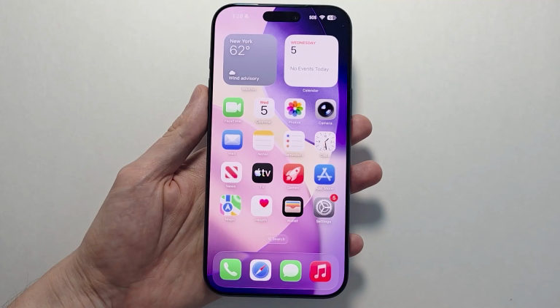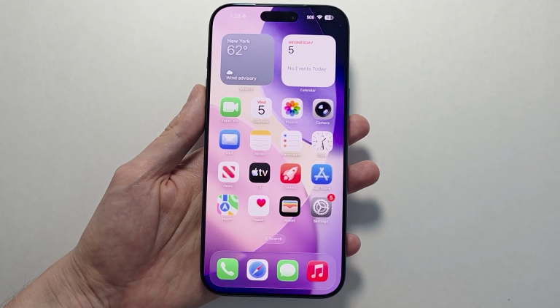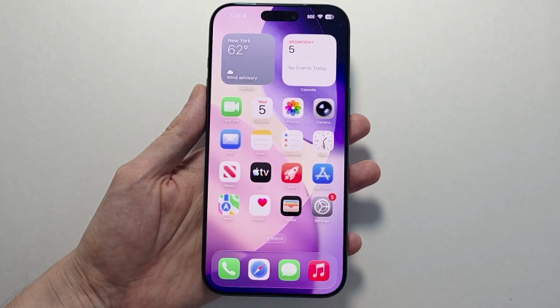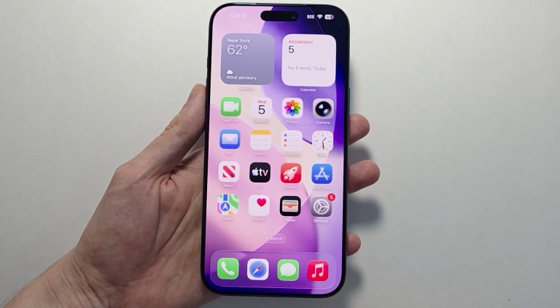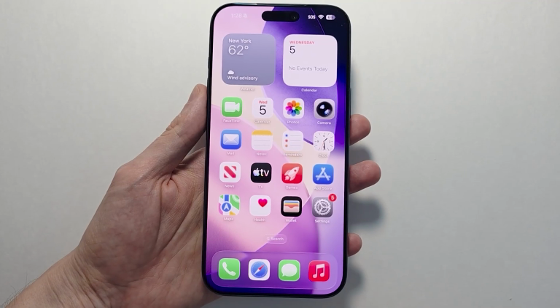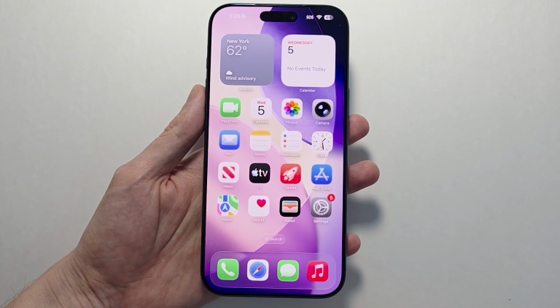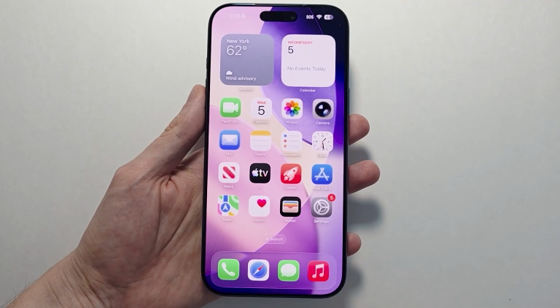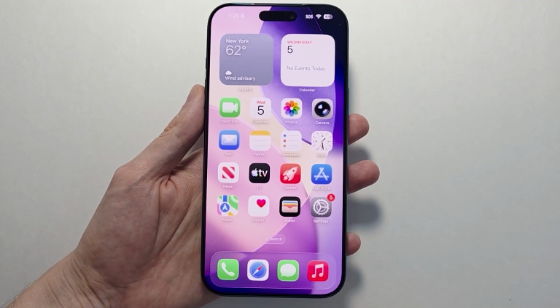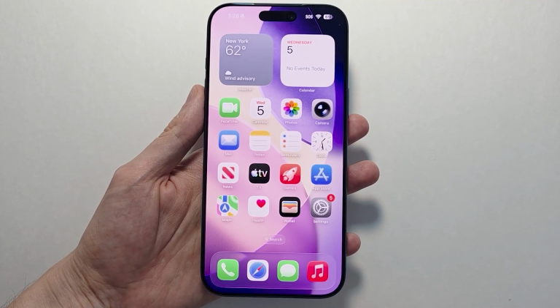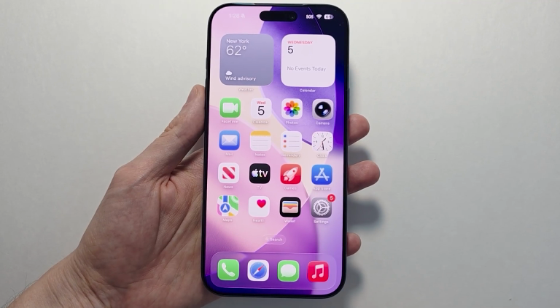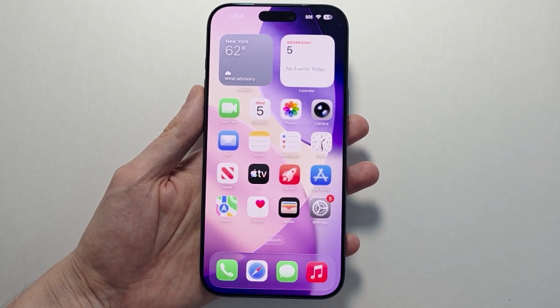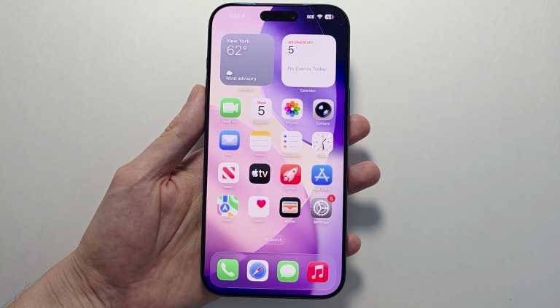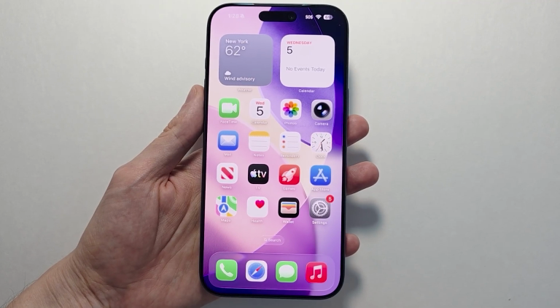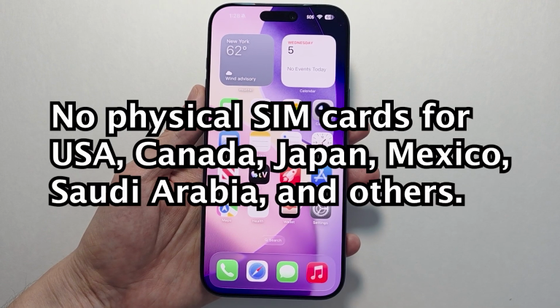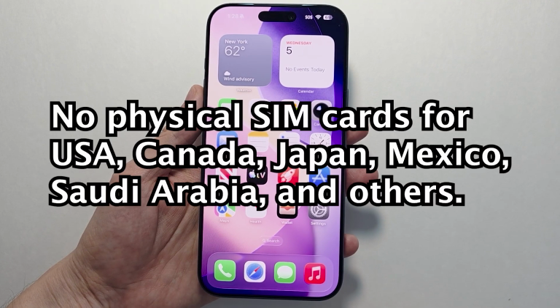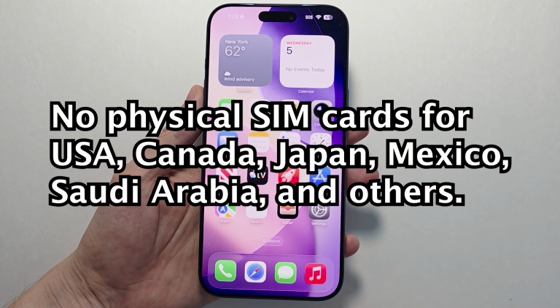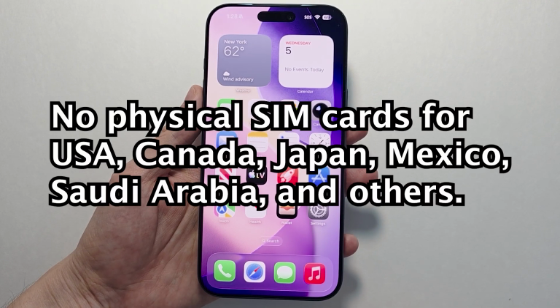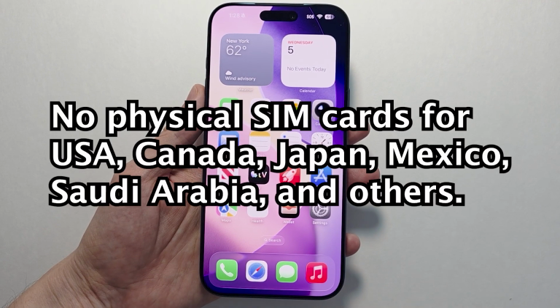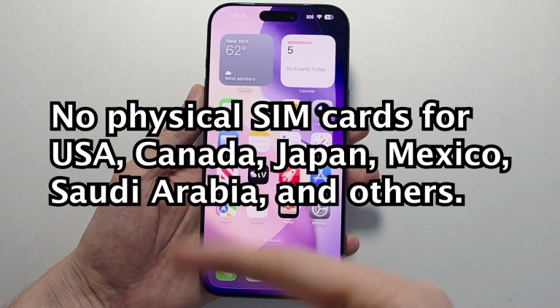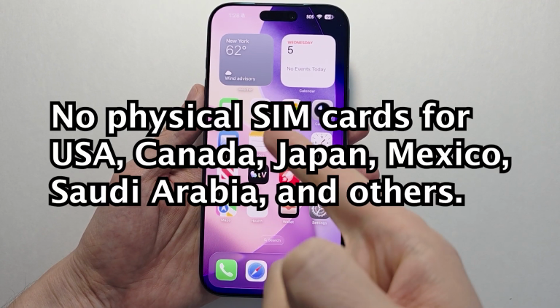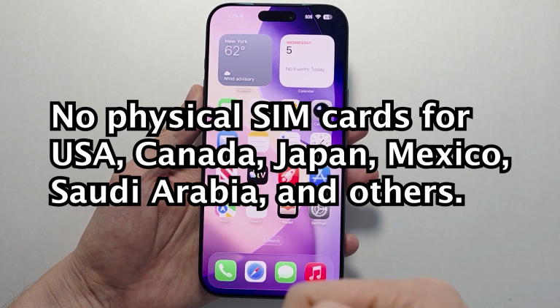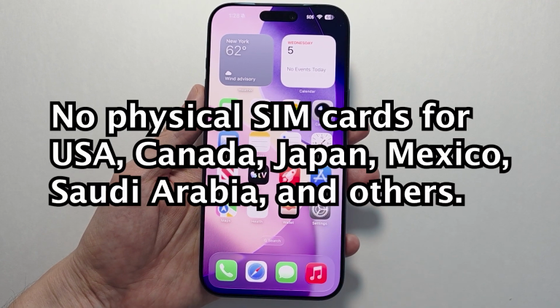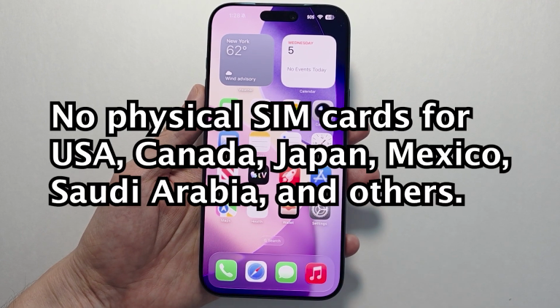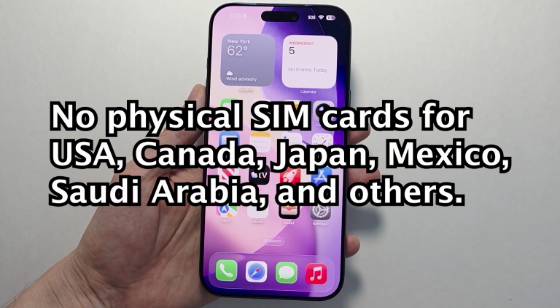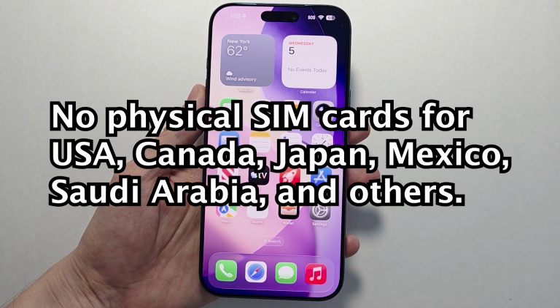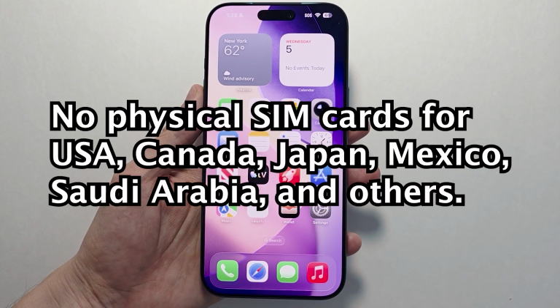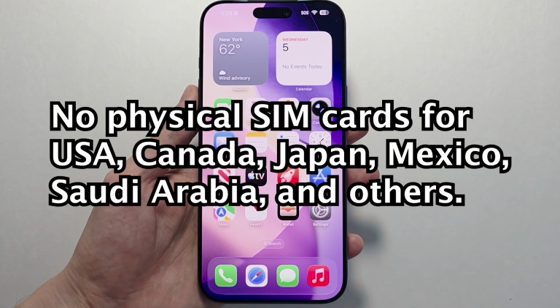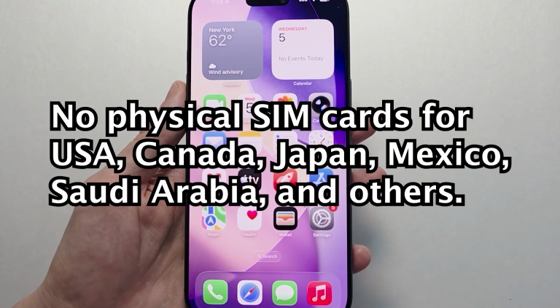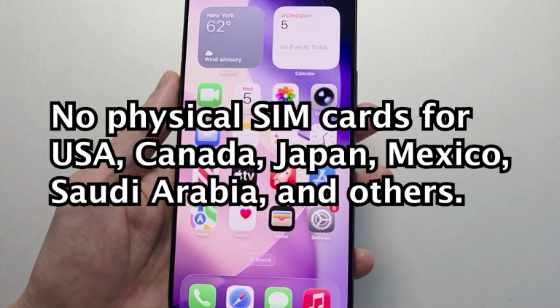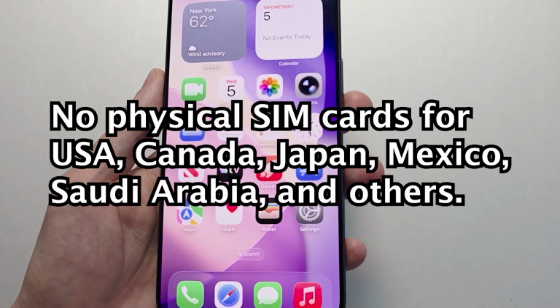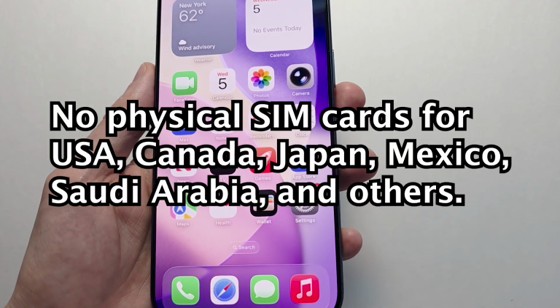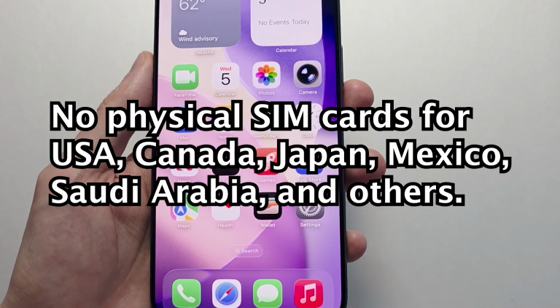Hey guys, so the iPhone 17 series does not support physical SIM cards, but it's very easy to set up an eSIM.